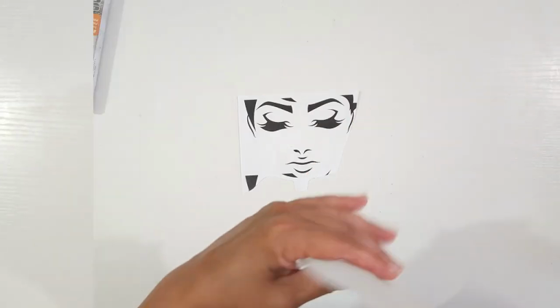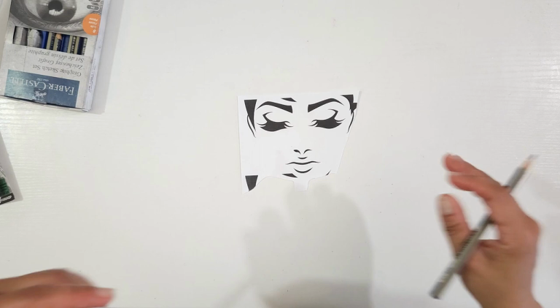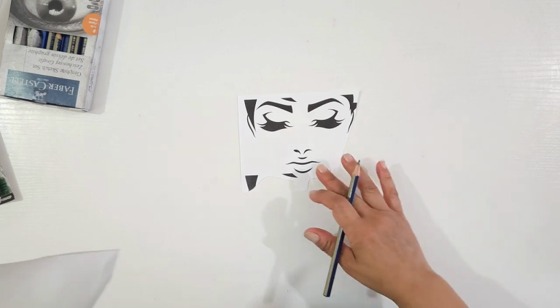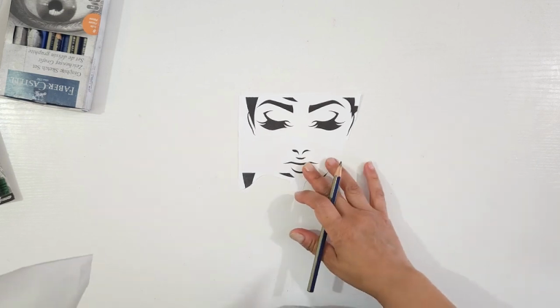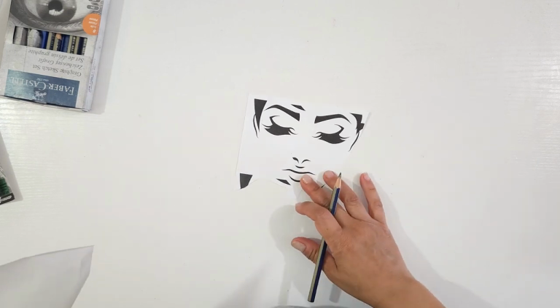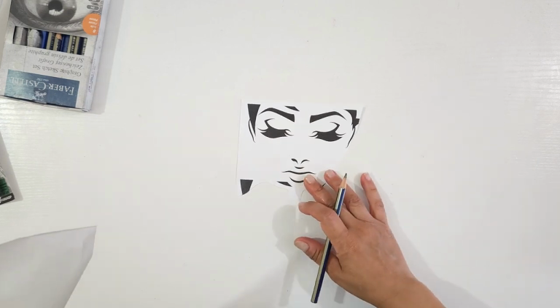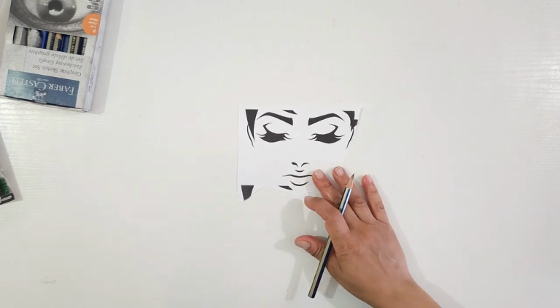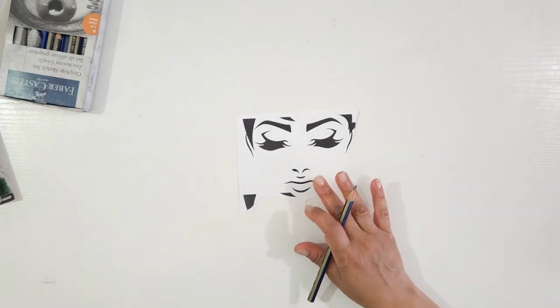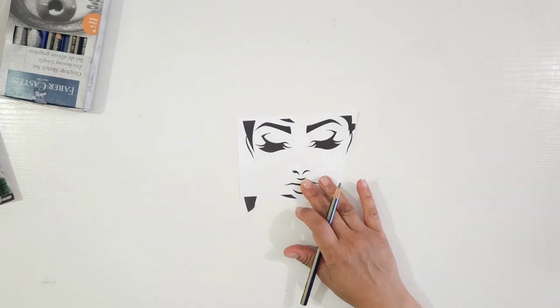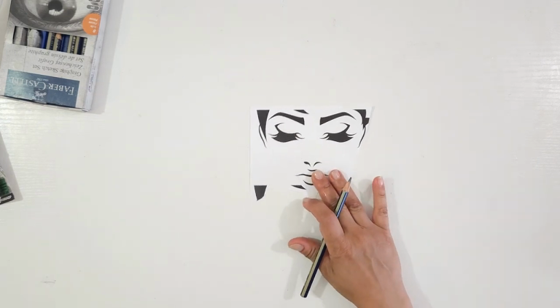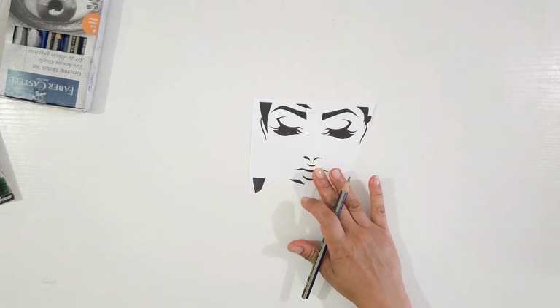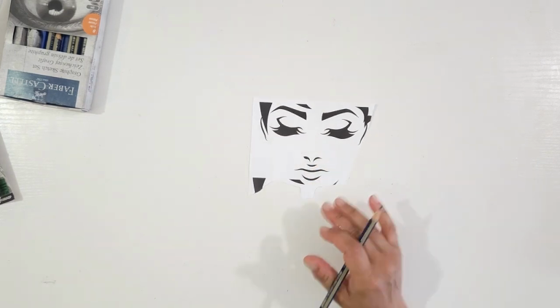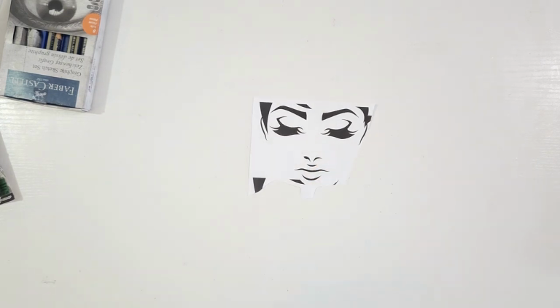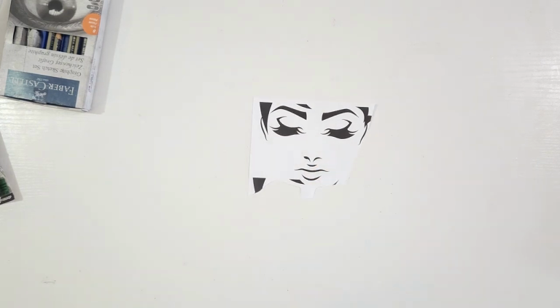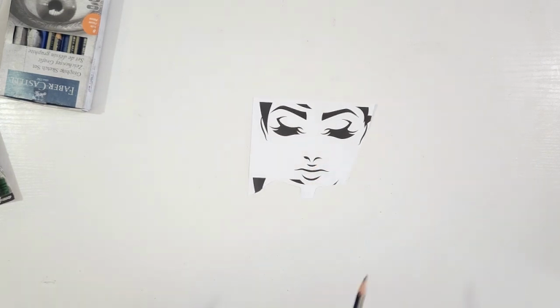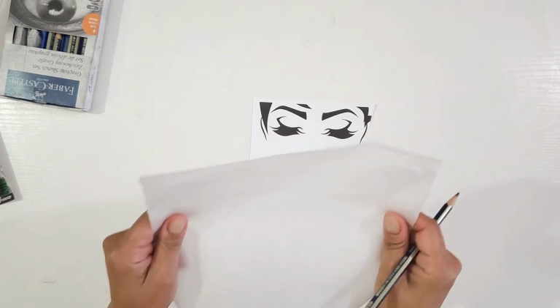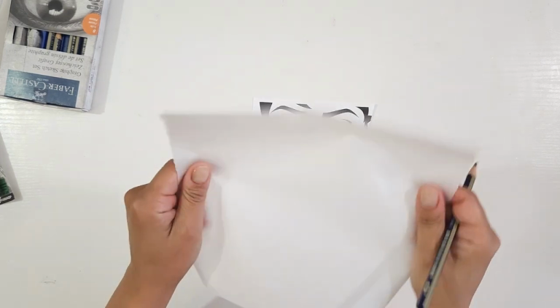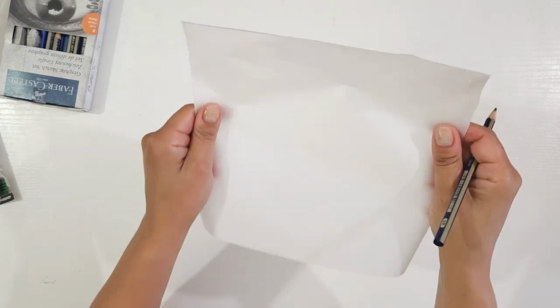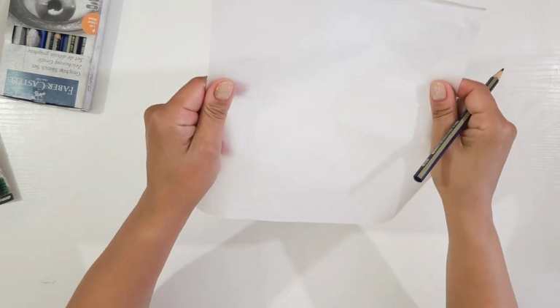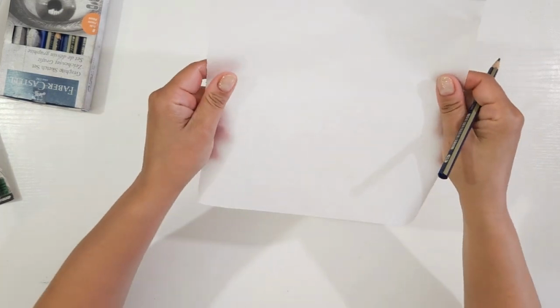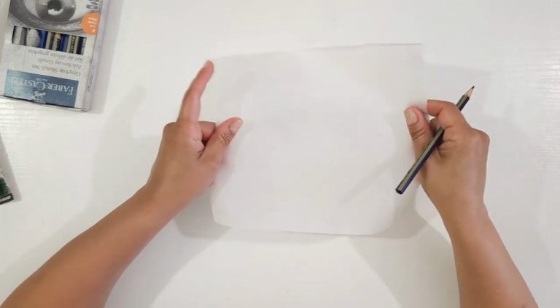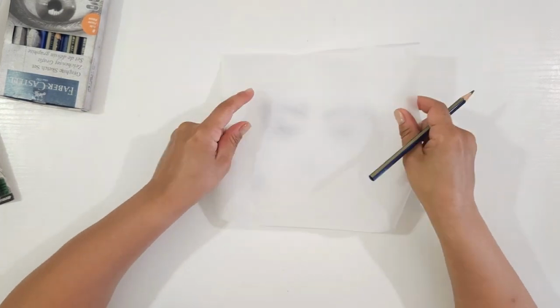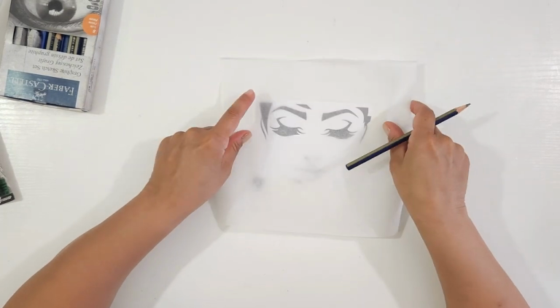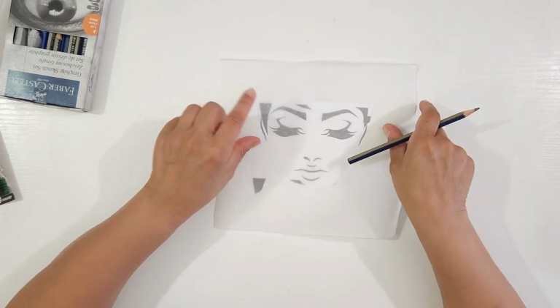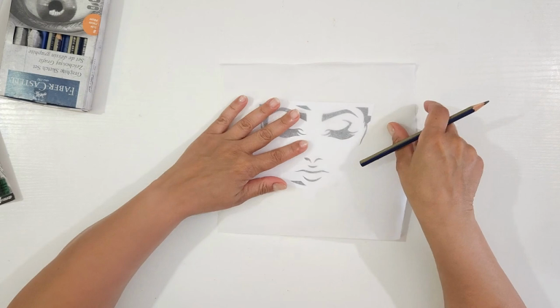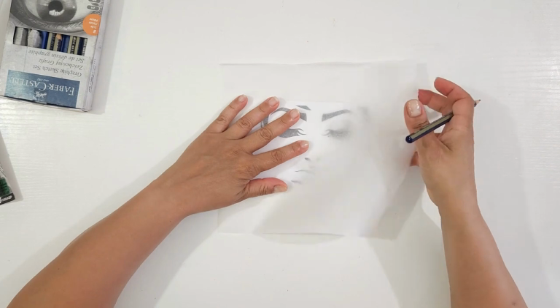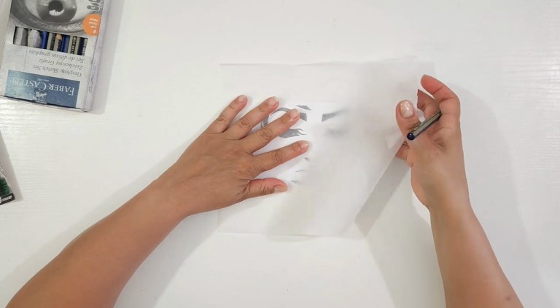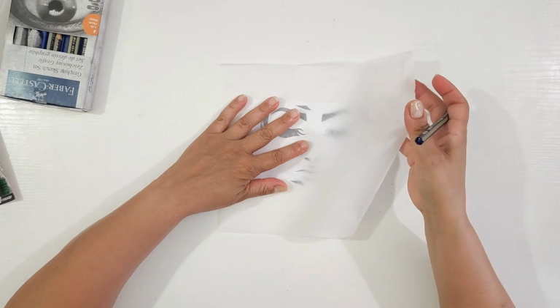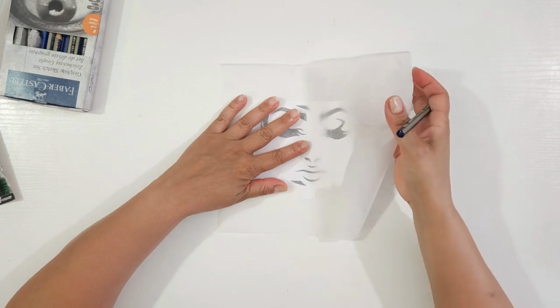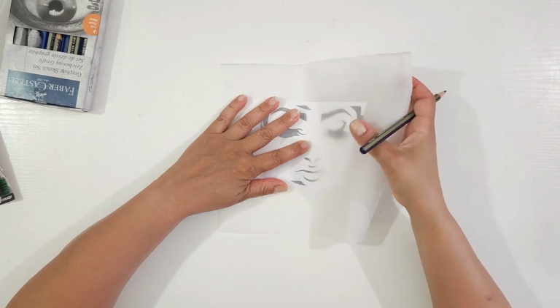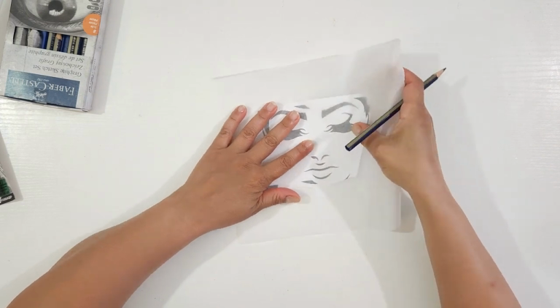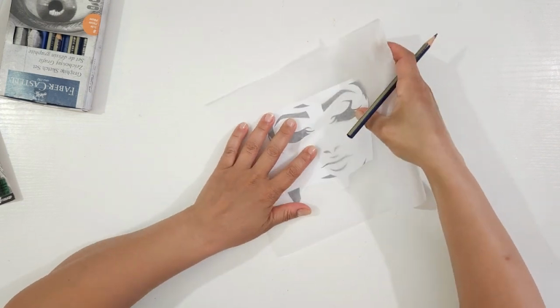While that's drying, I'm going to trace parts of the image onto a piece of parchment paper using a graphite pencil.